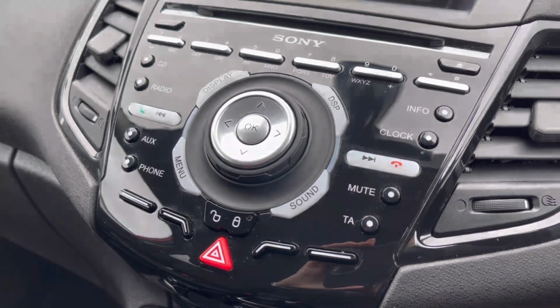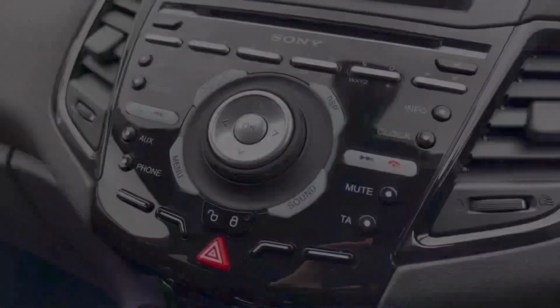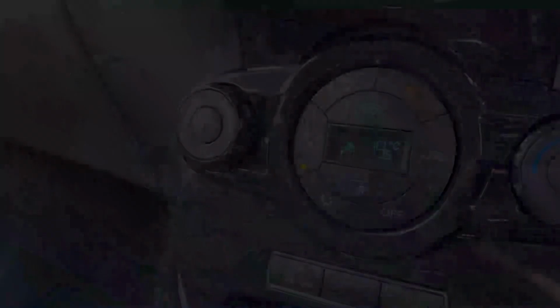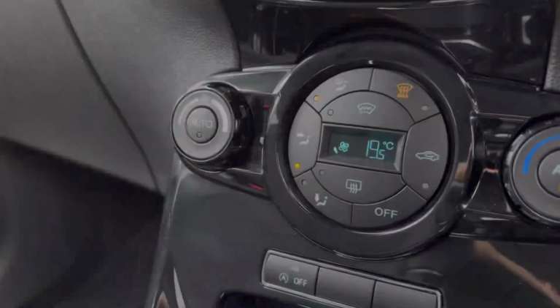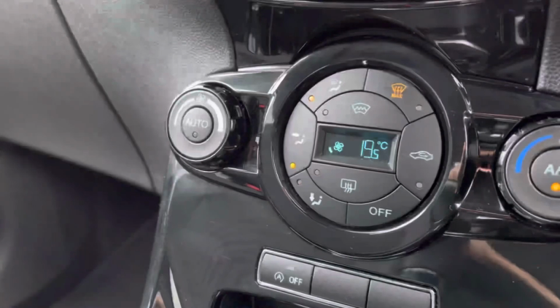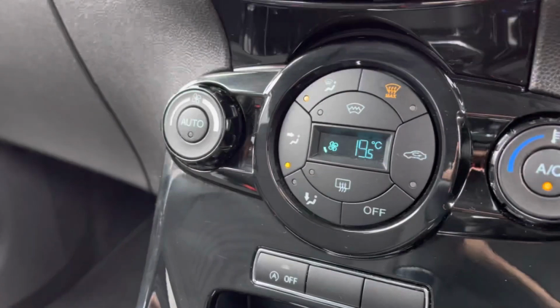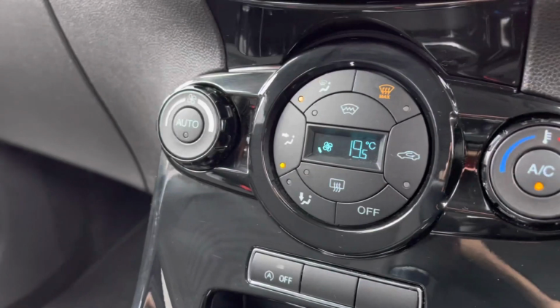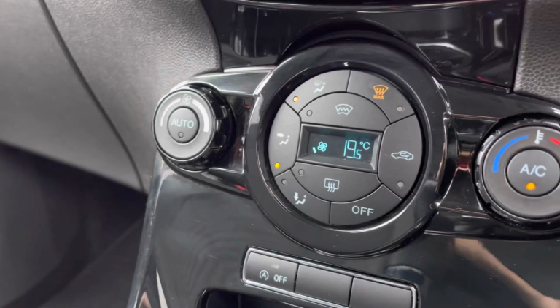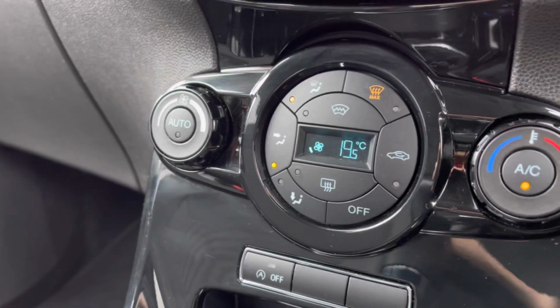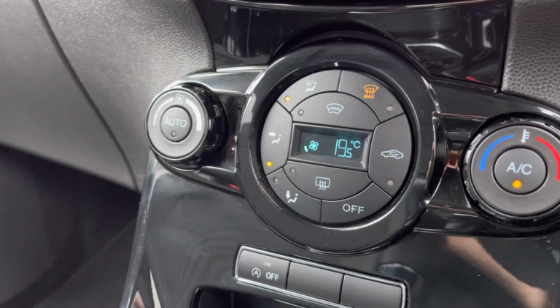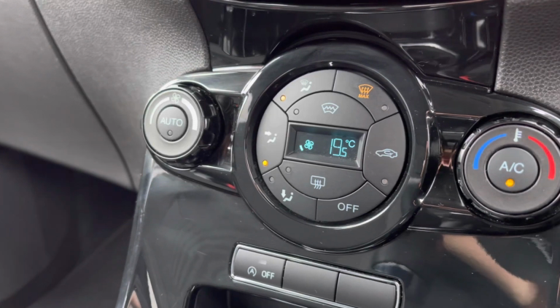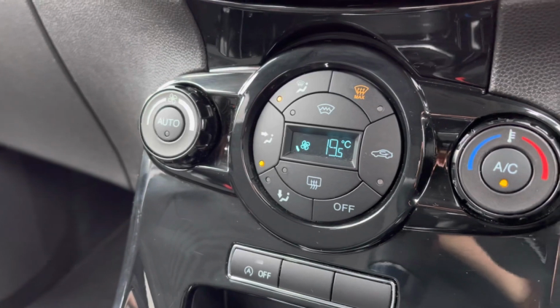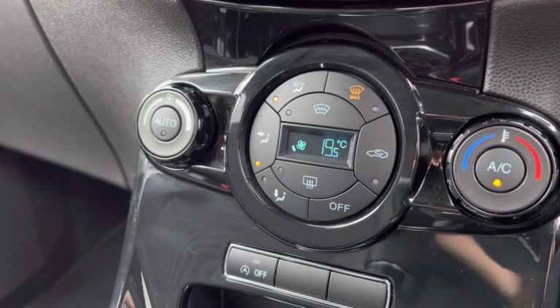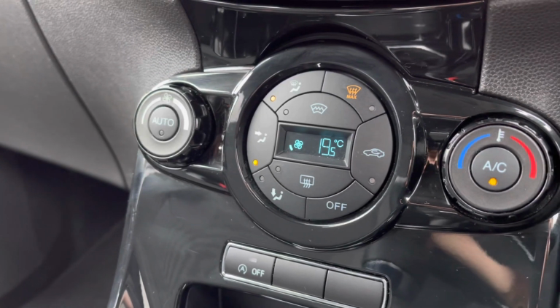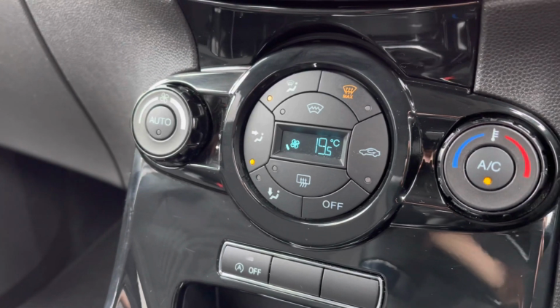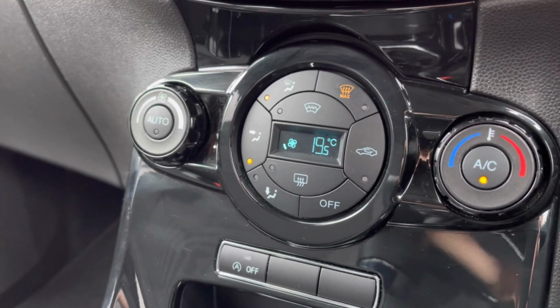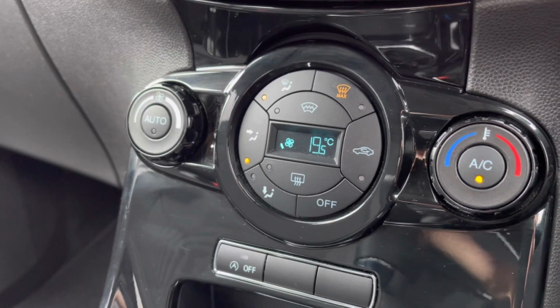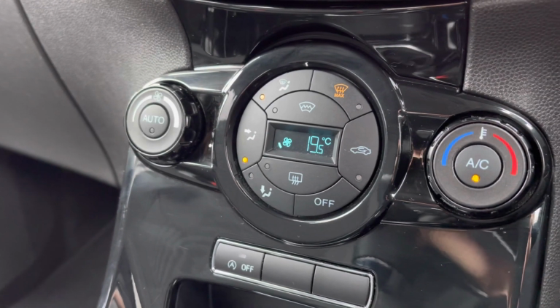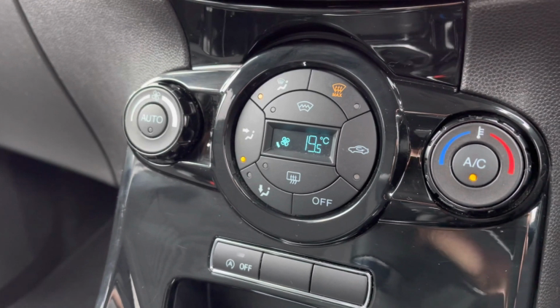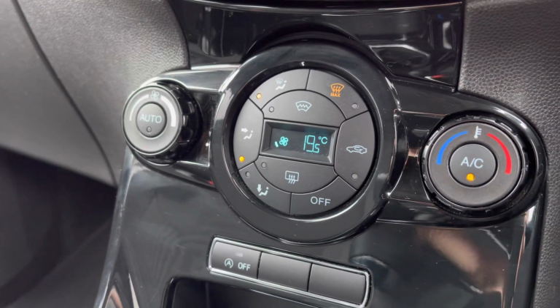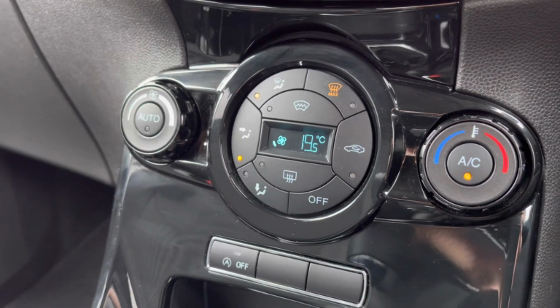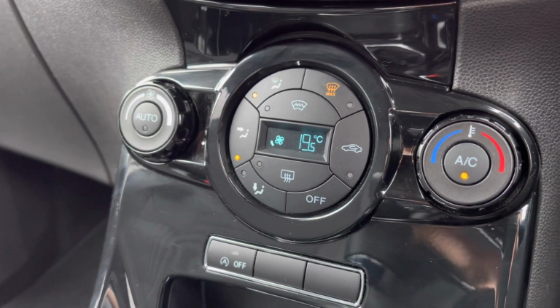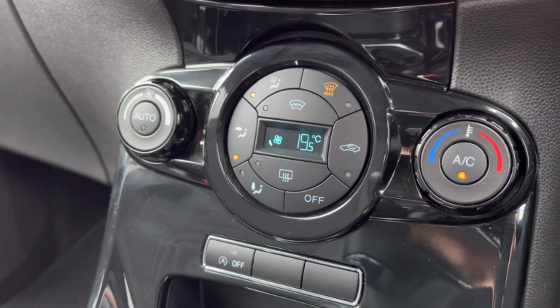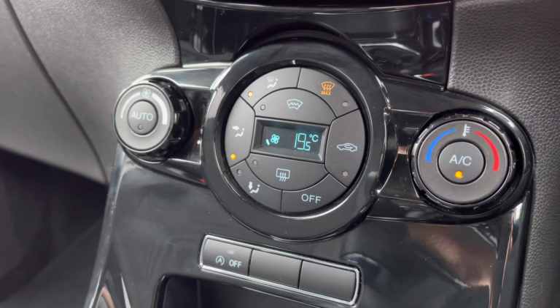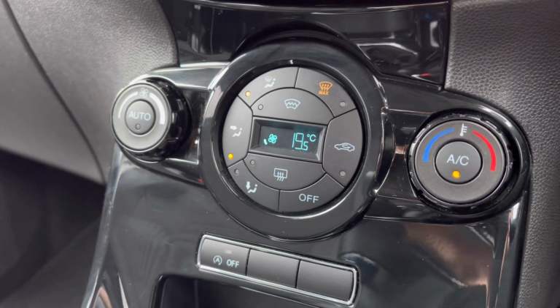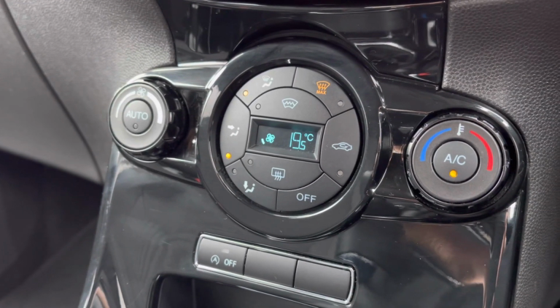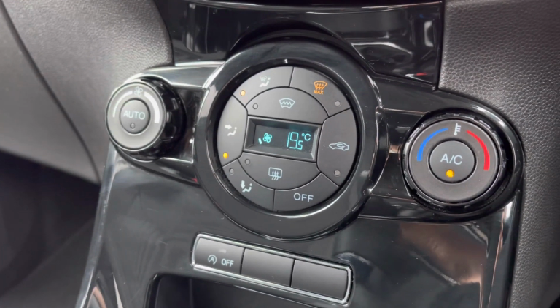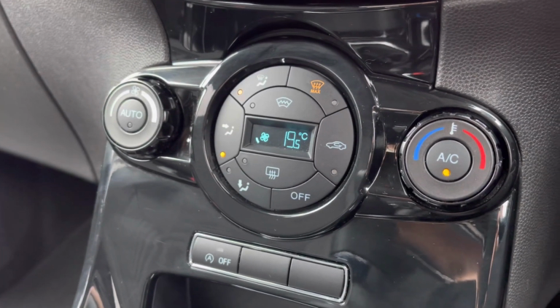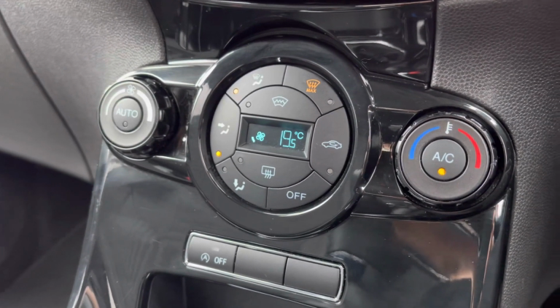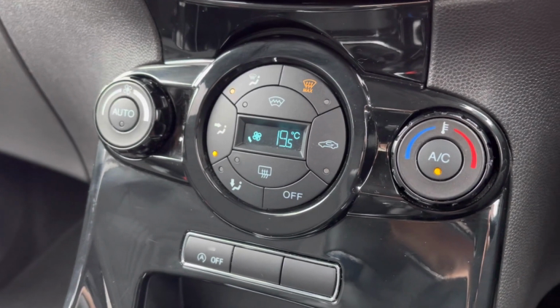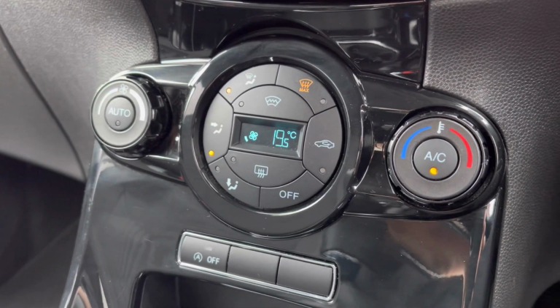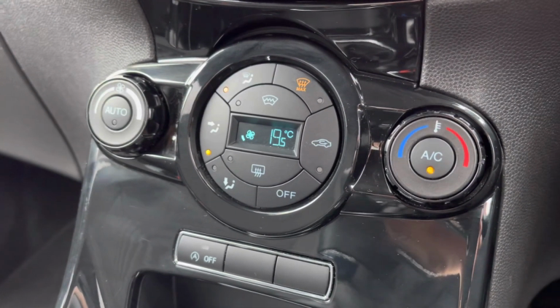Located underneath this, you do also have your climate controls, which does include your front and rear heated windscreen option.